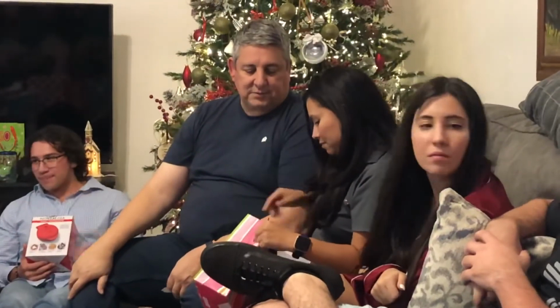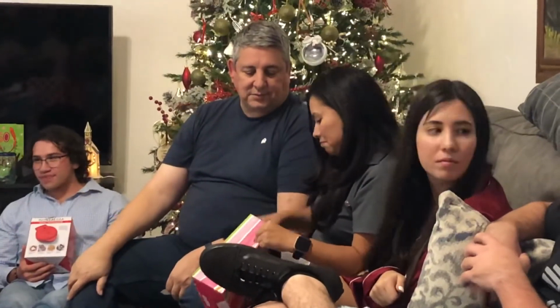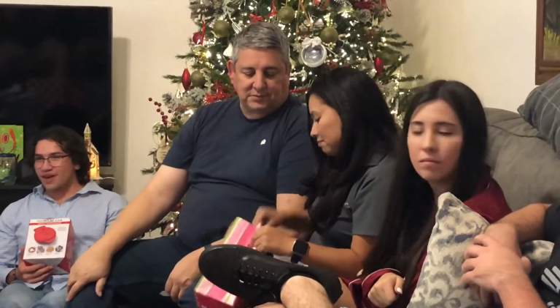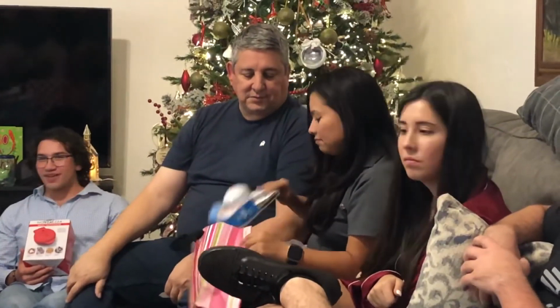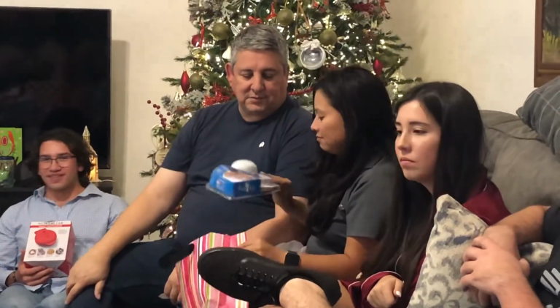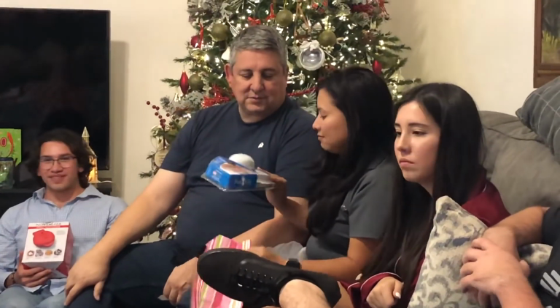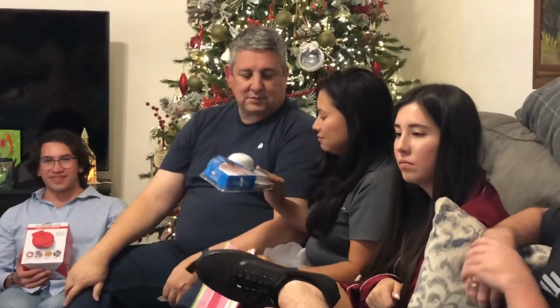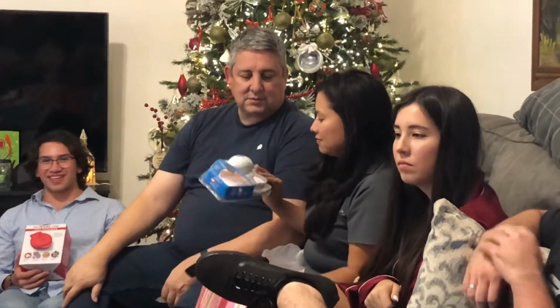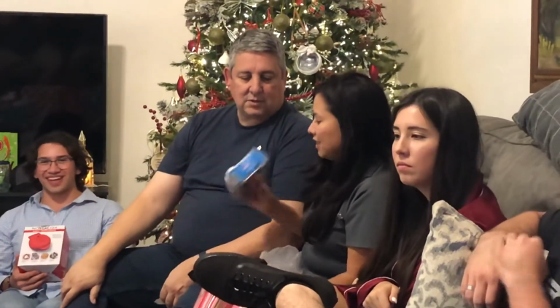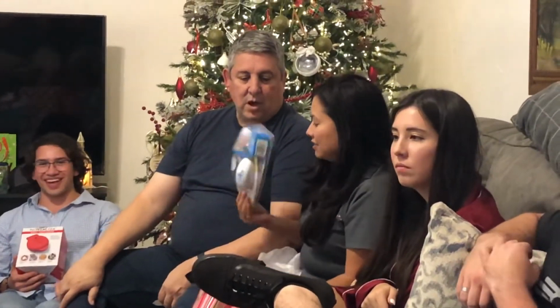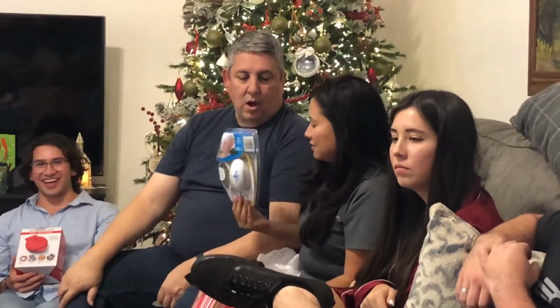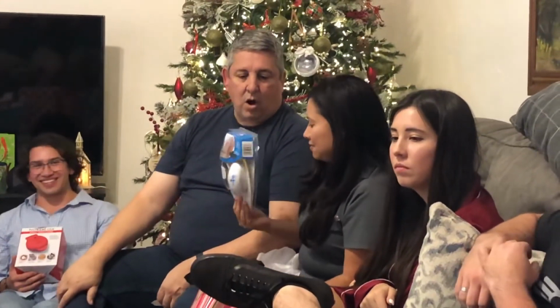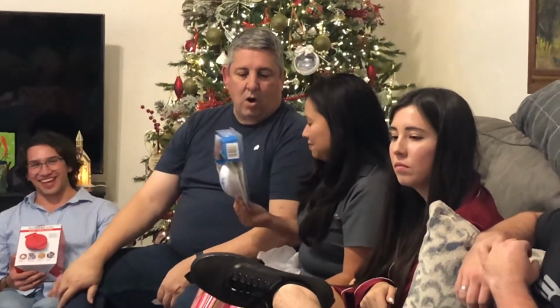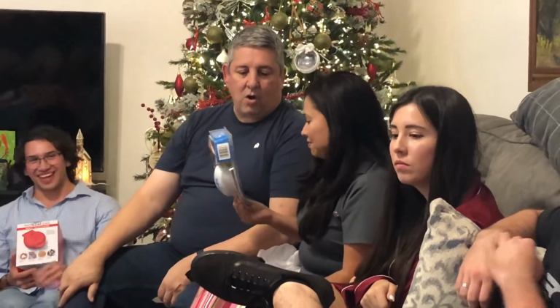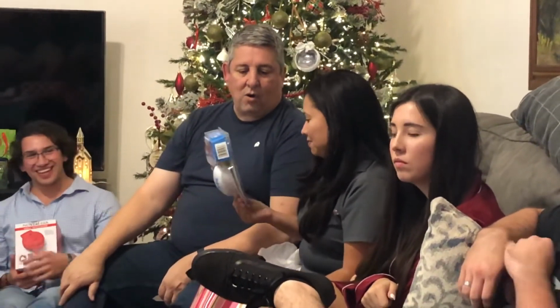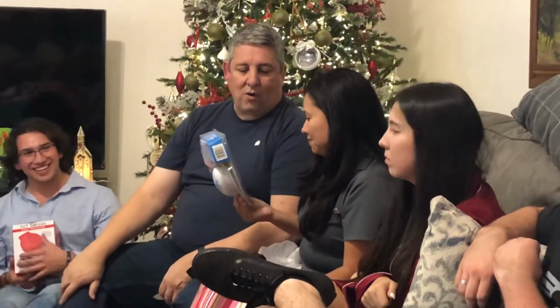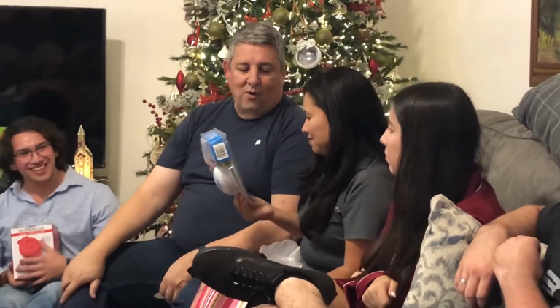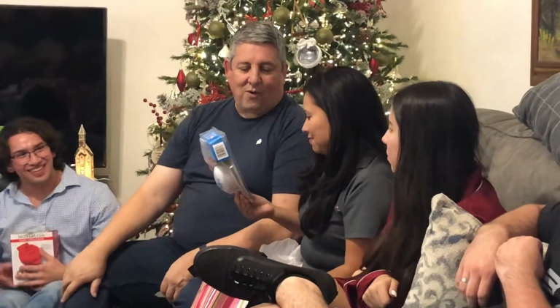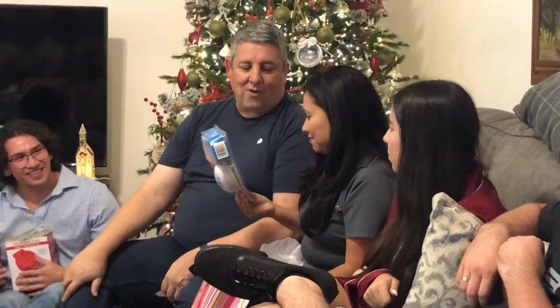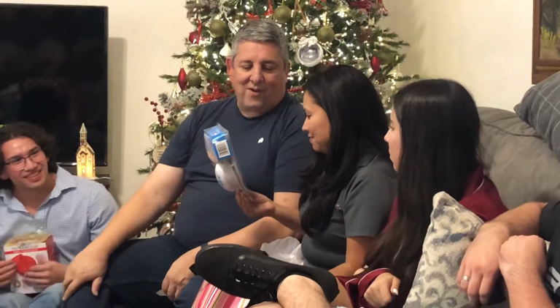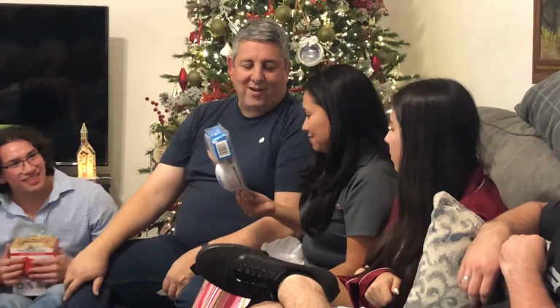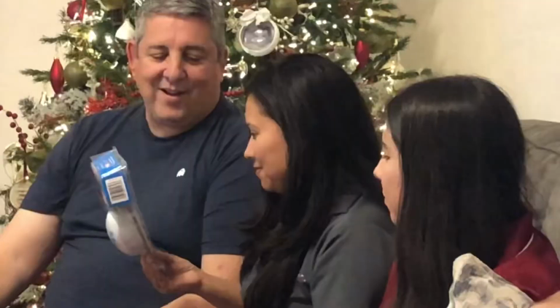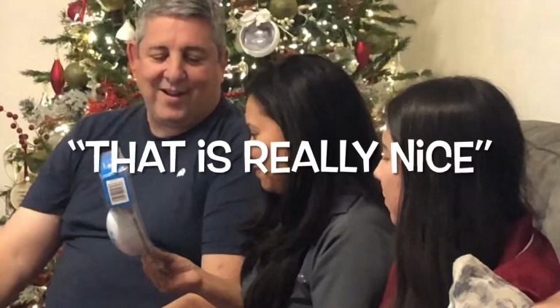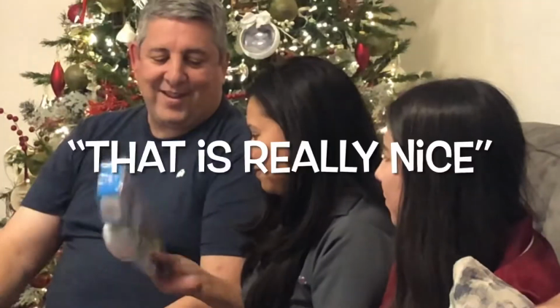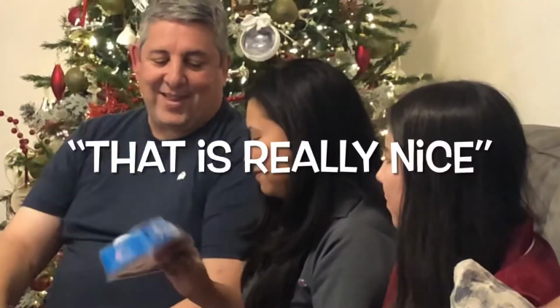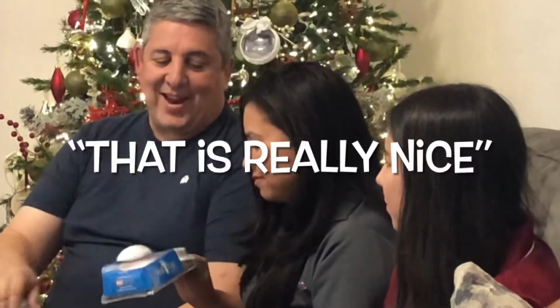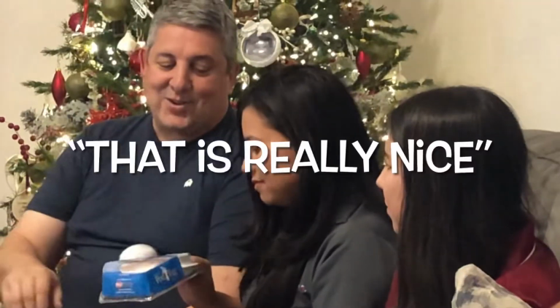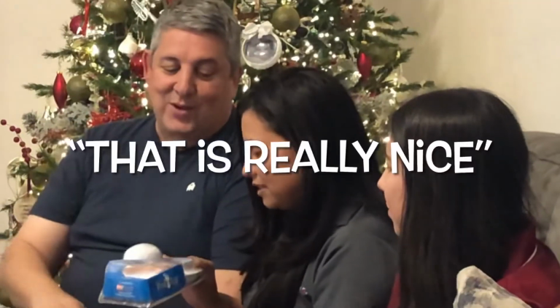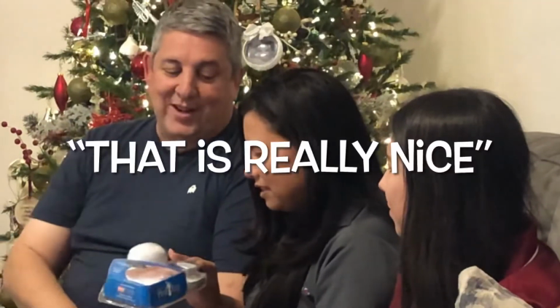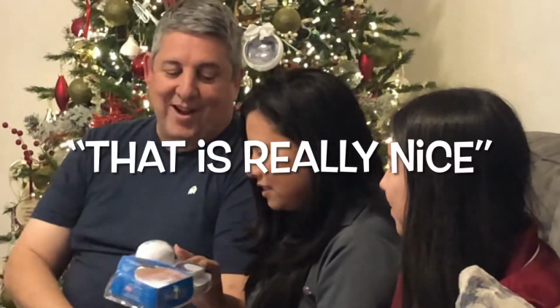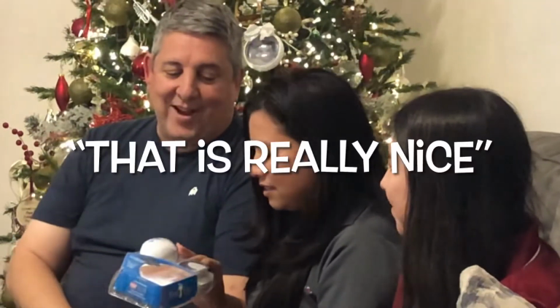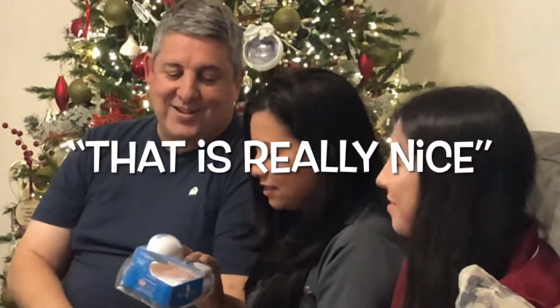Someone asks what another gift is, and I reveal it's a pet egg for the gift exchange.